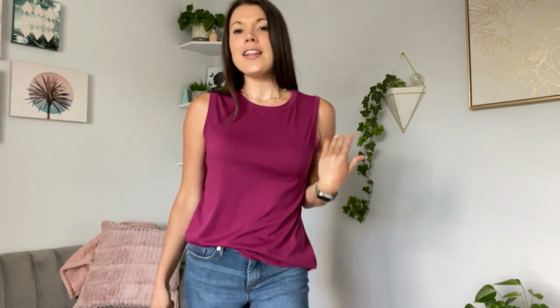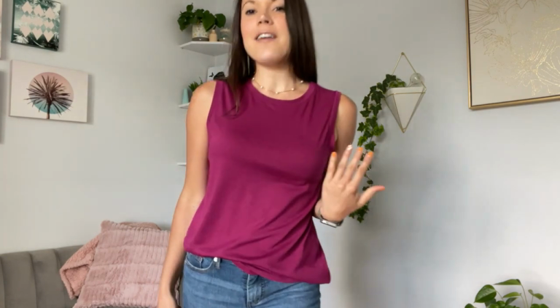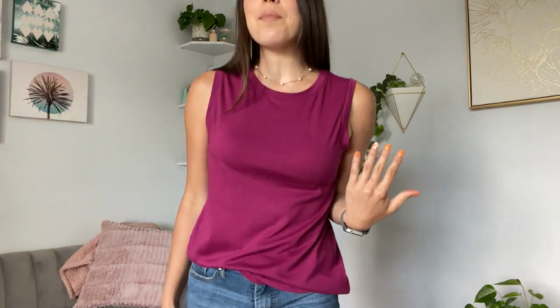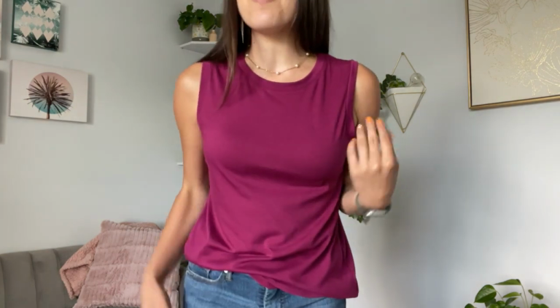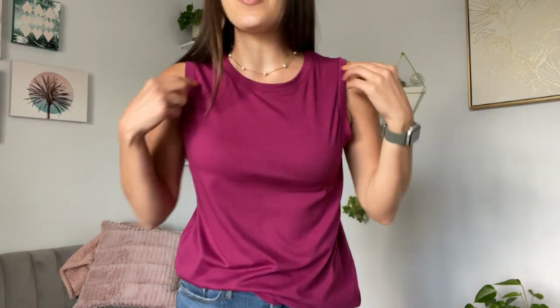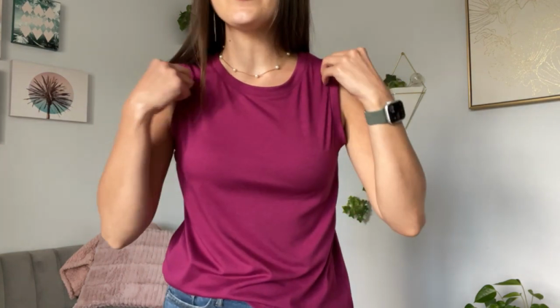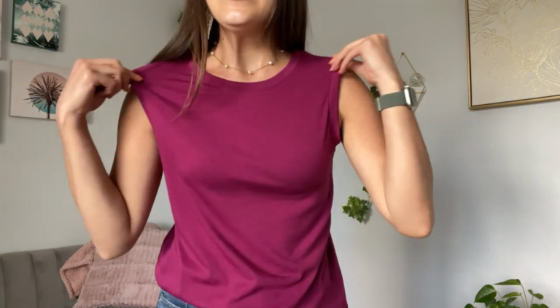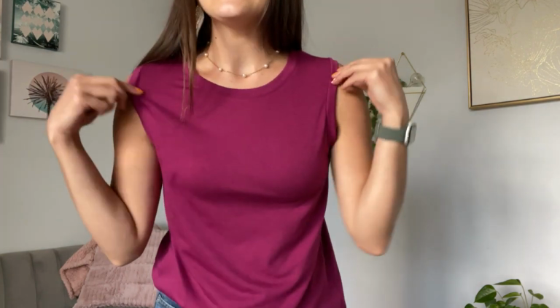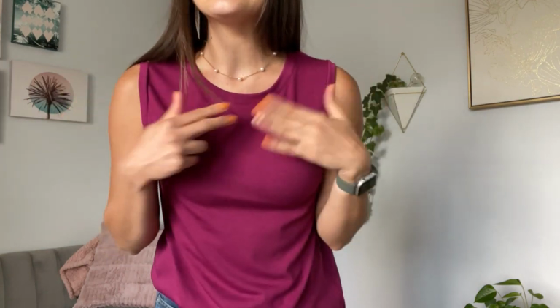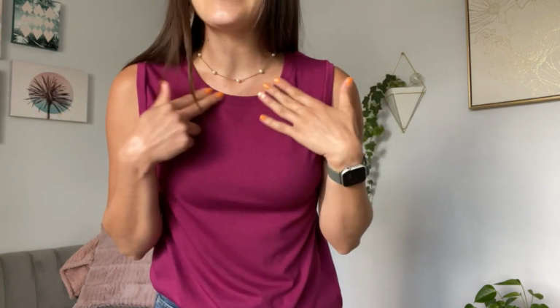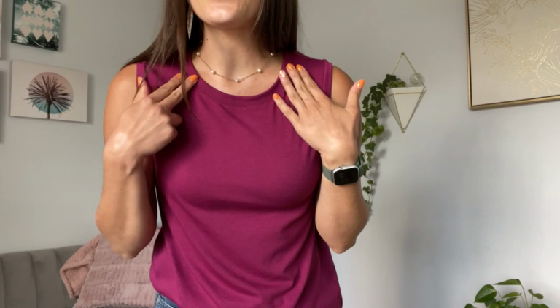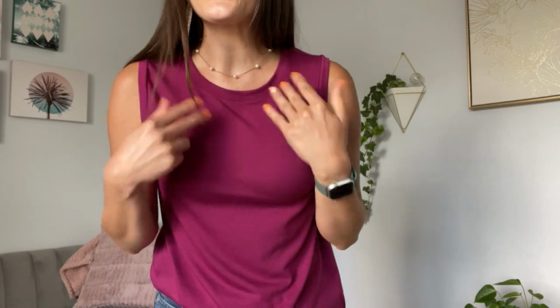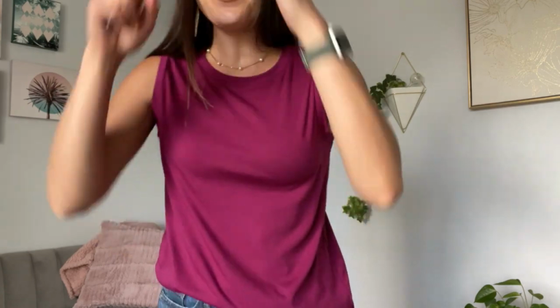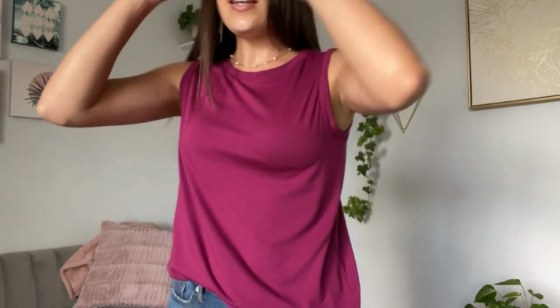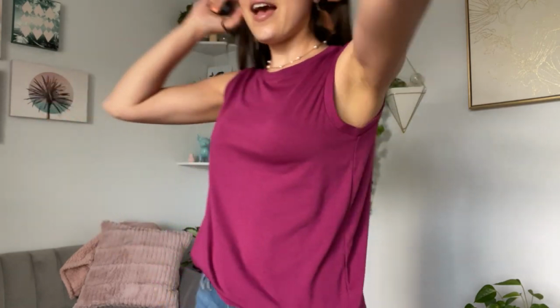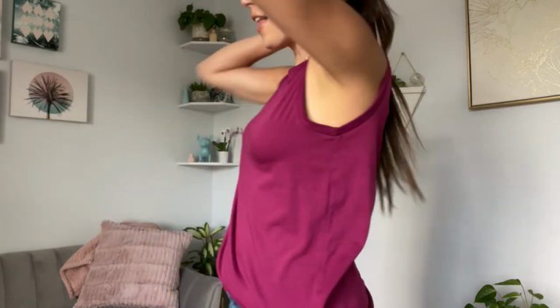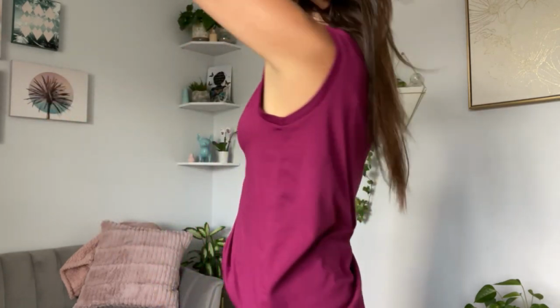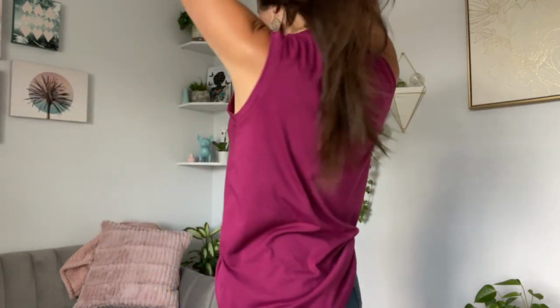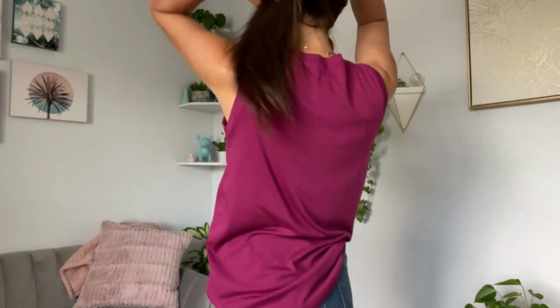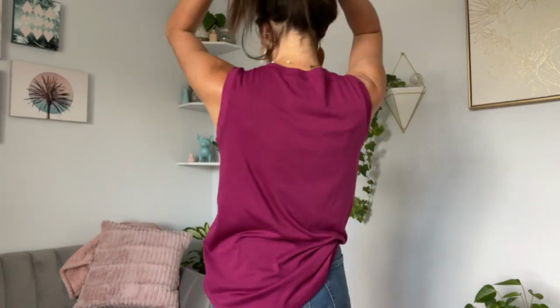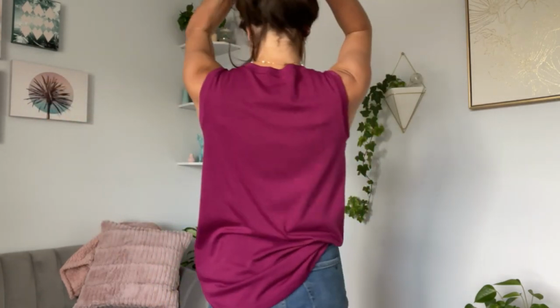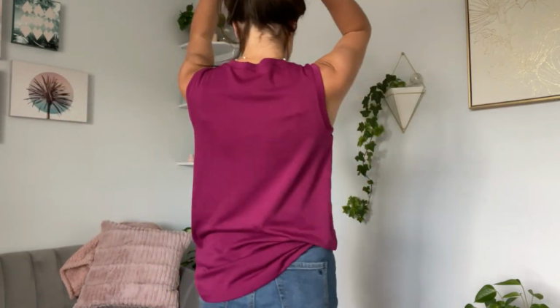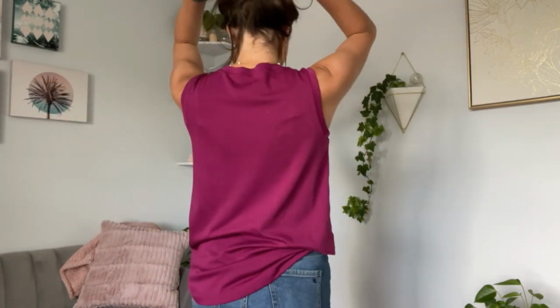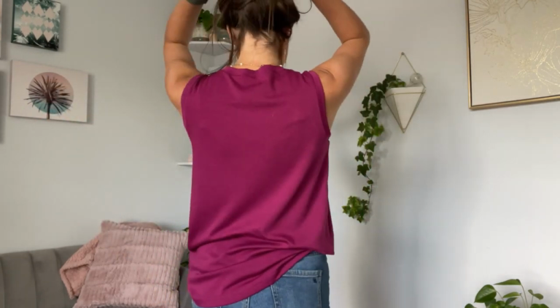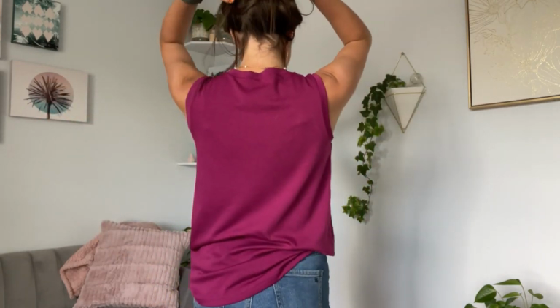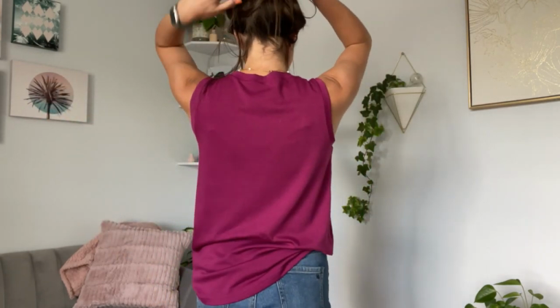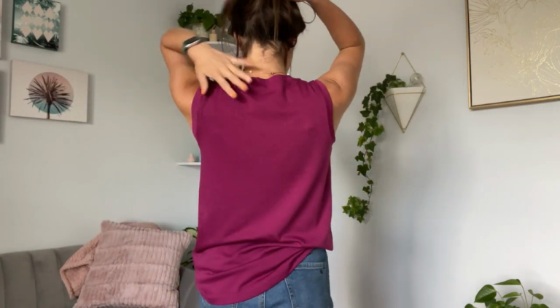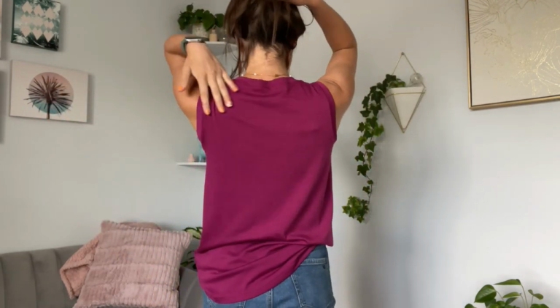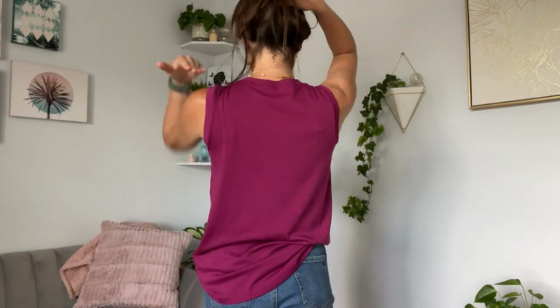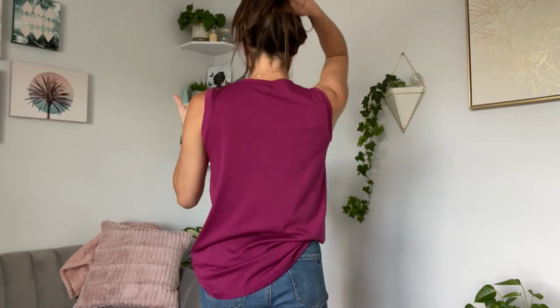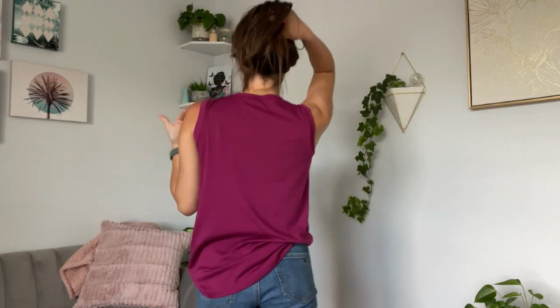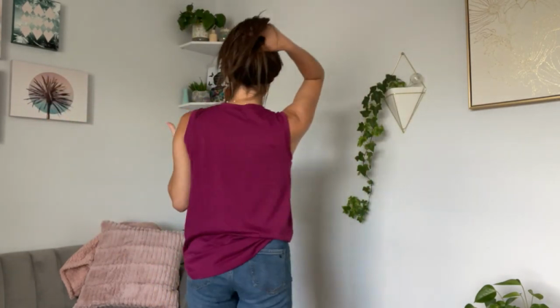I love the plum color. It is a crew neckline. The back is full coverage.